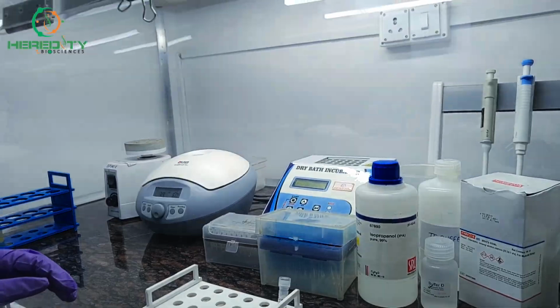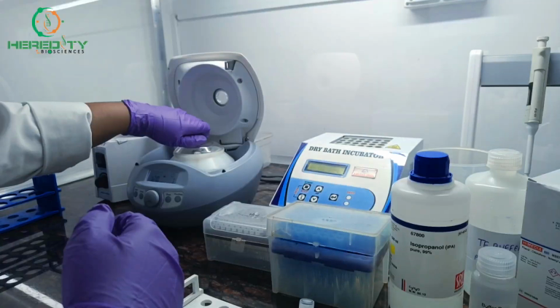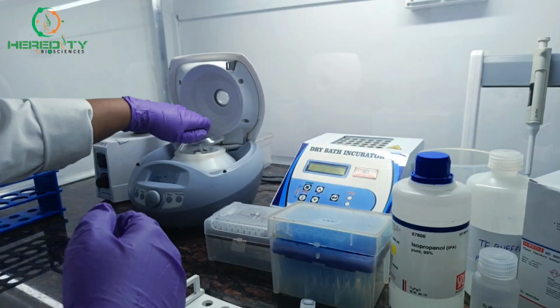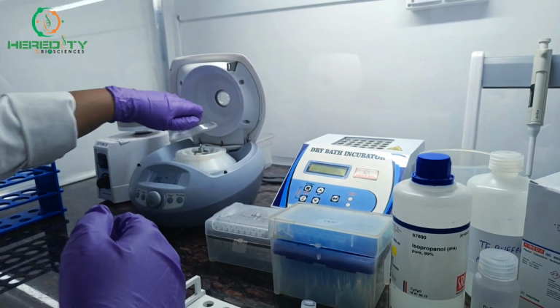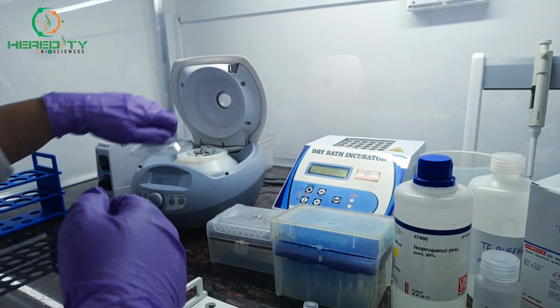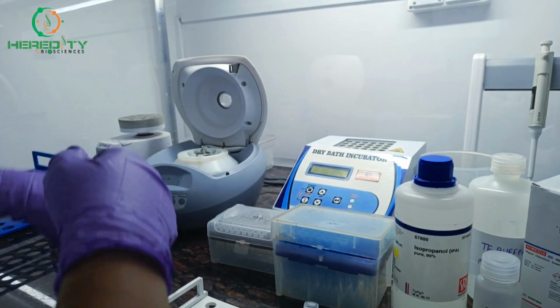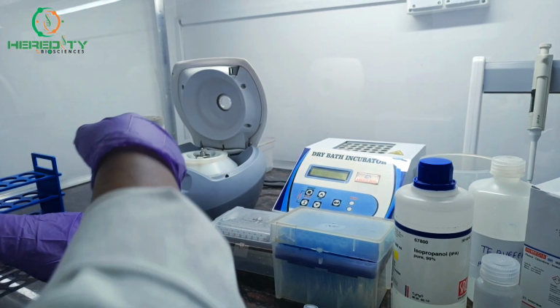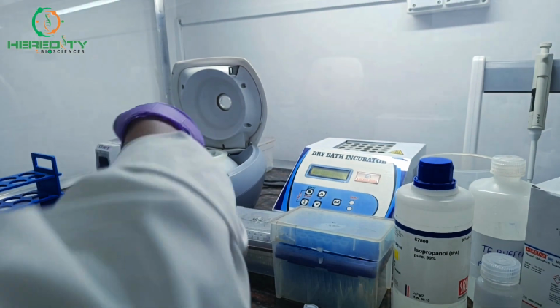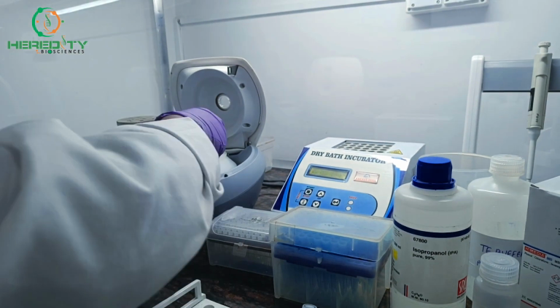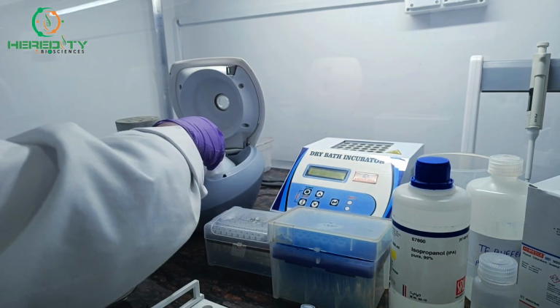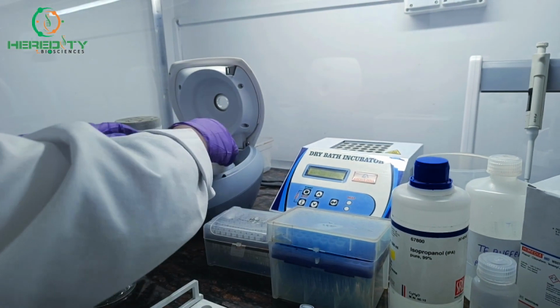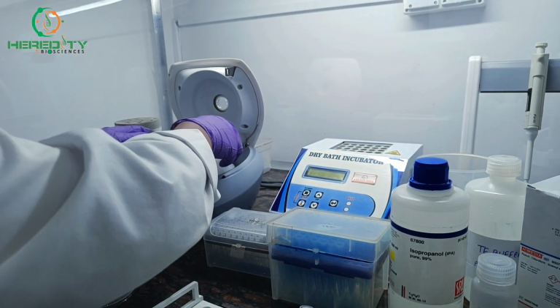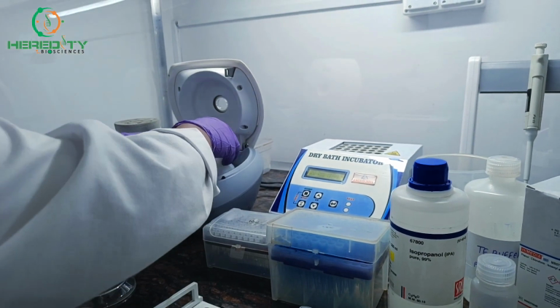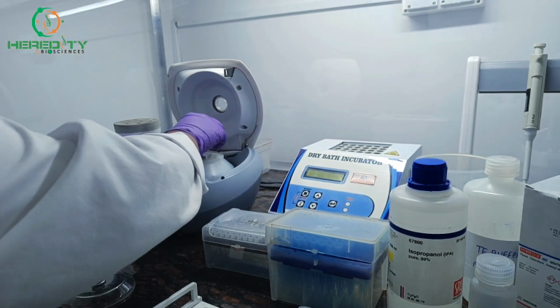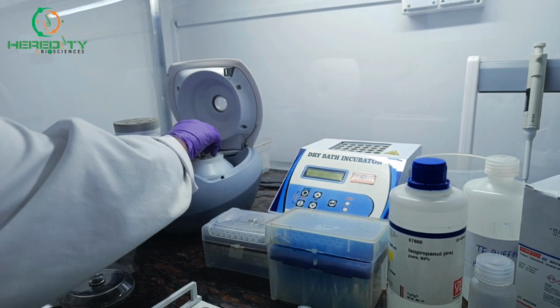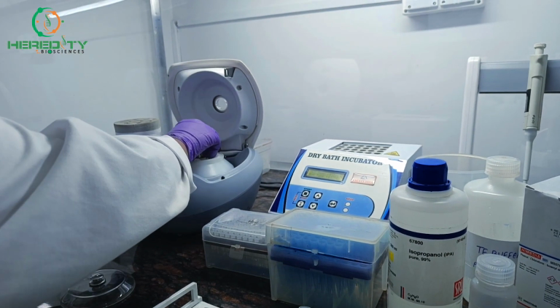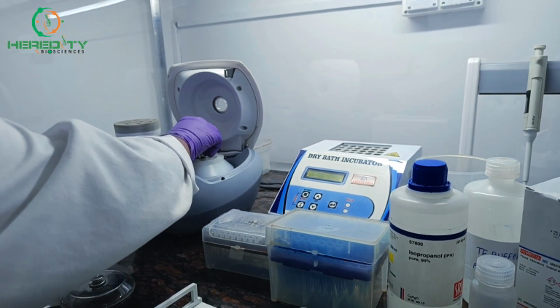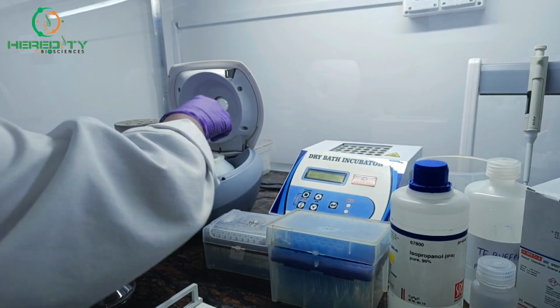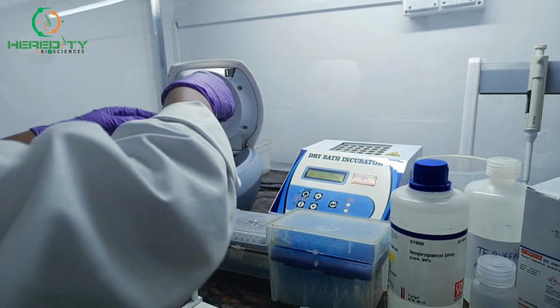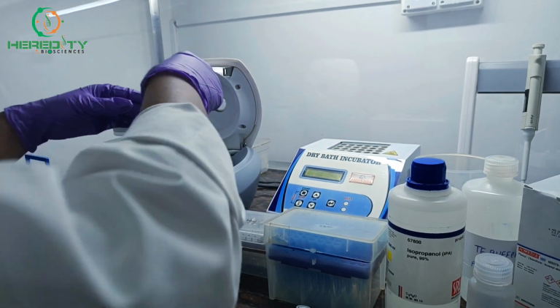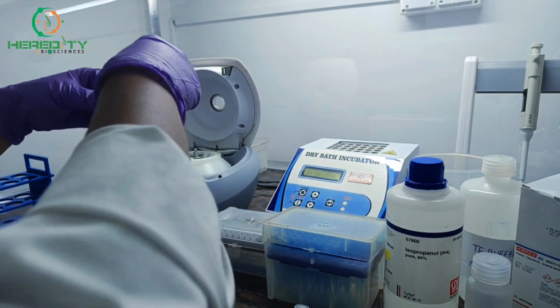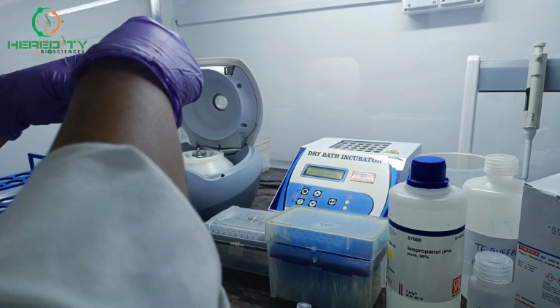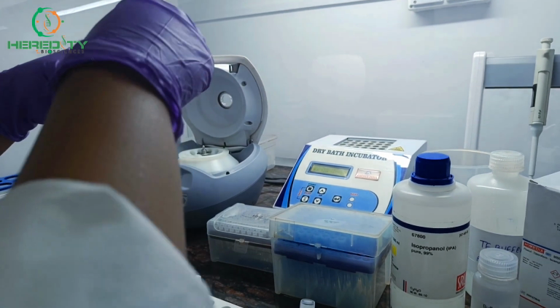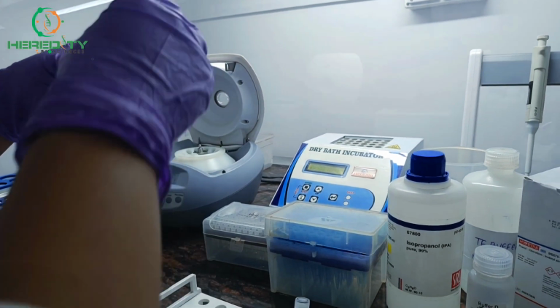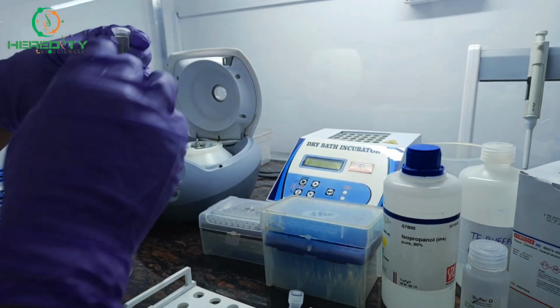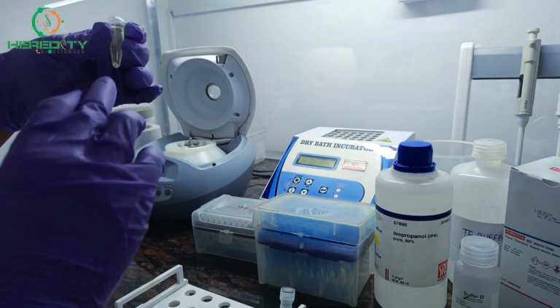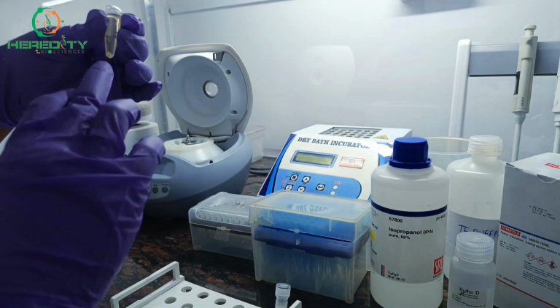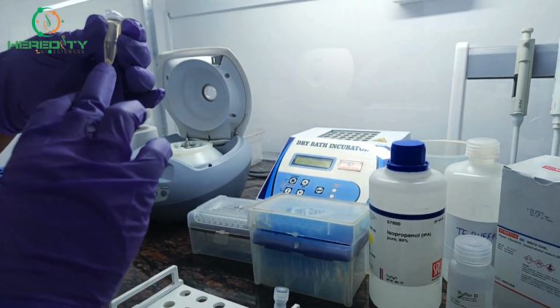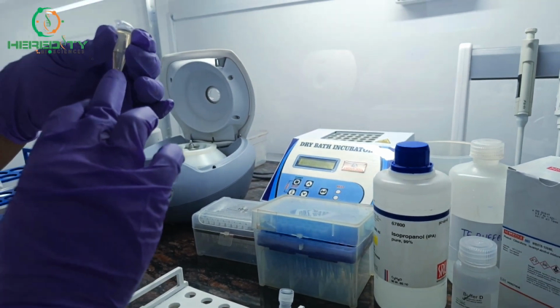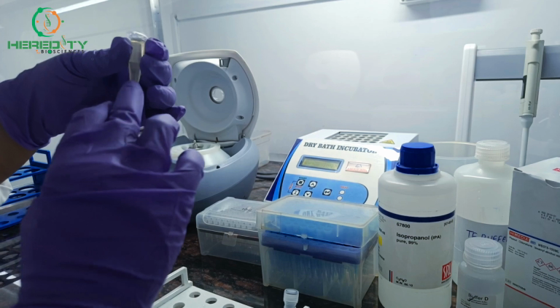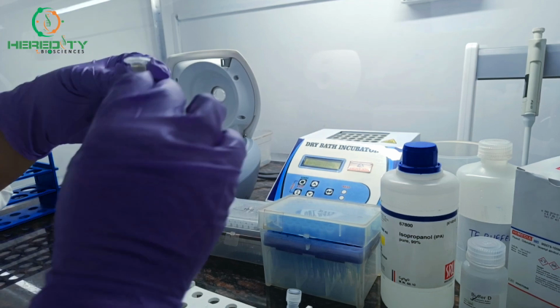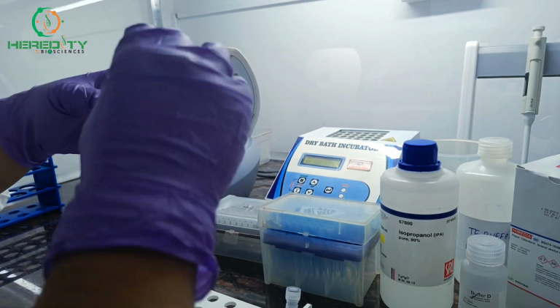After centrifugation, we will discard the supernatant and collect the pellet.